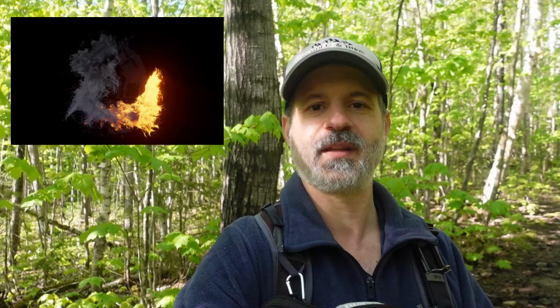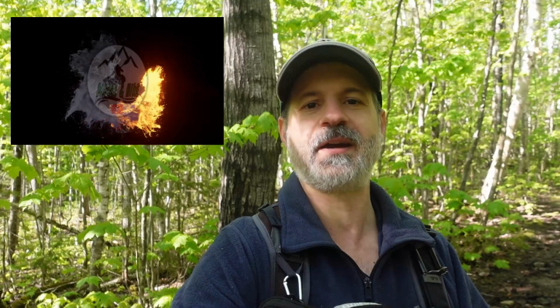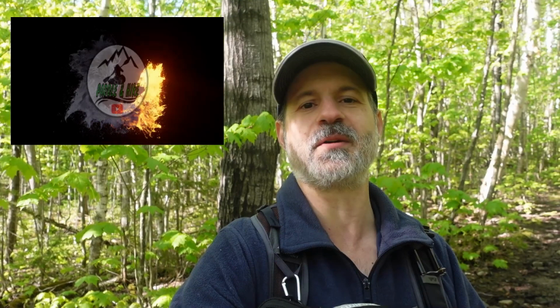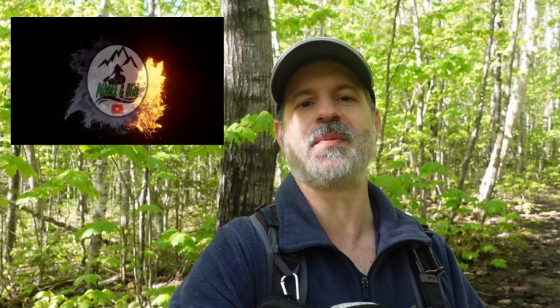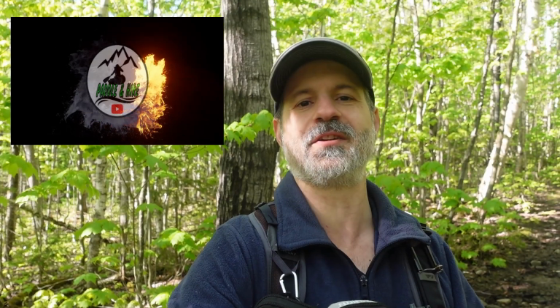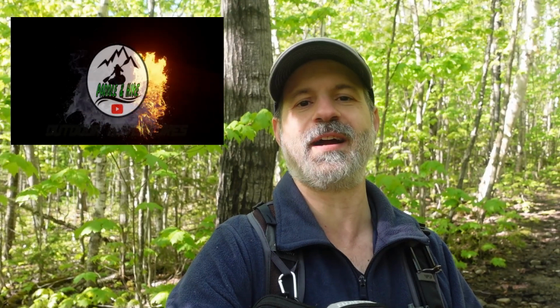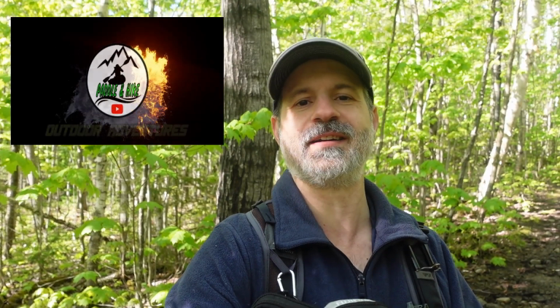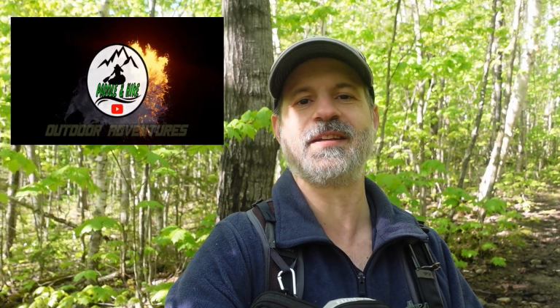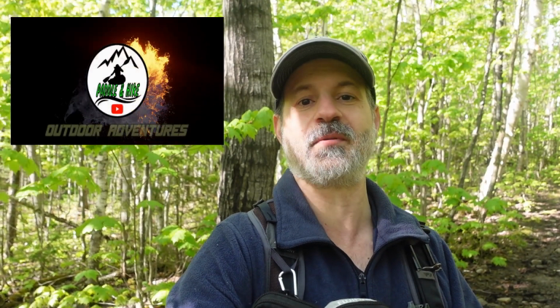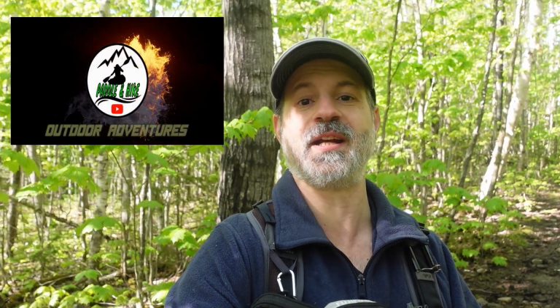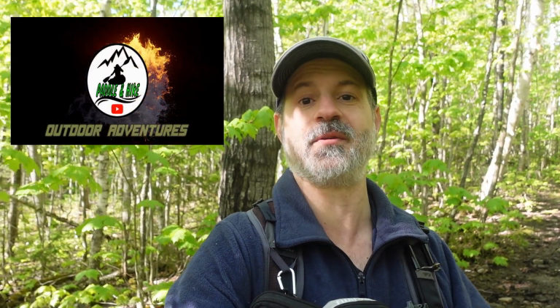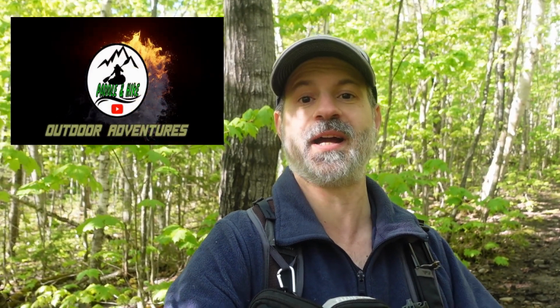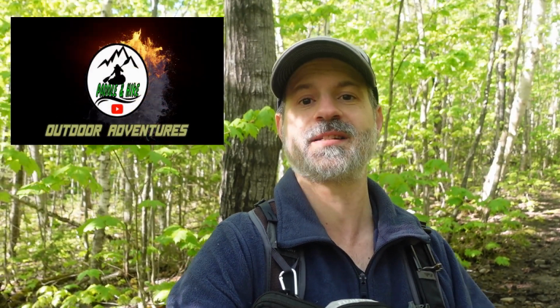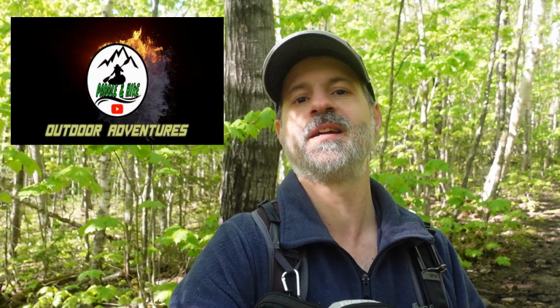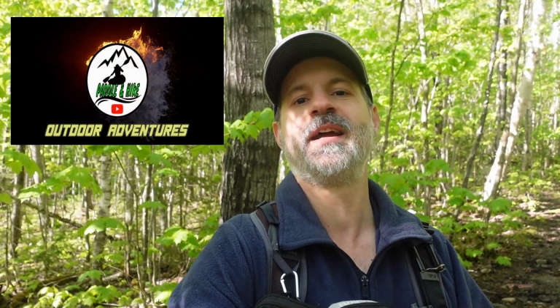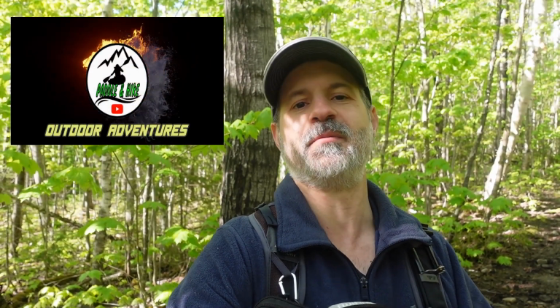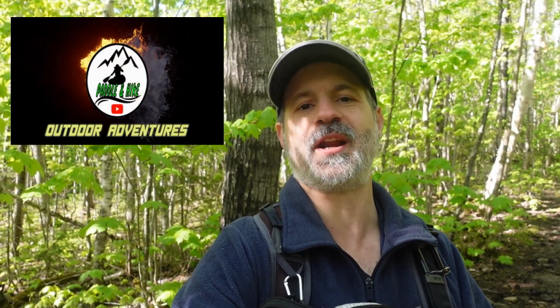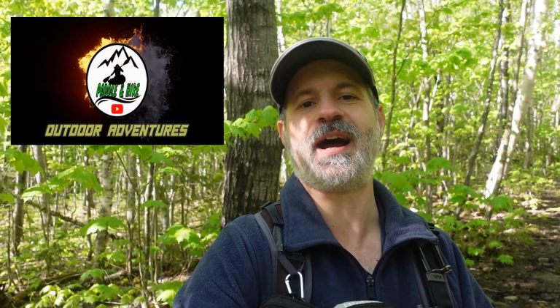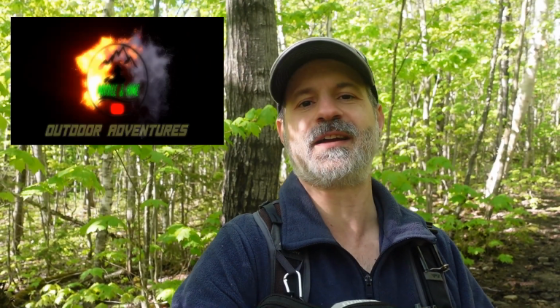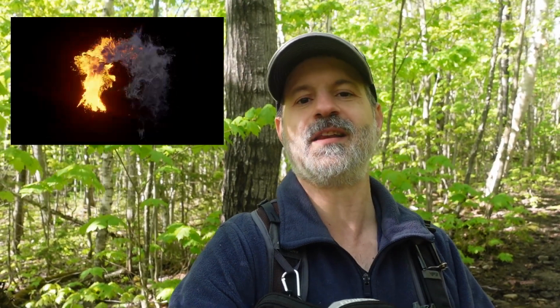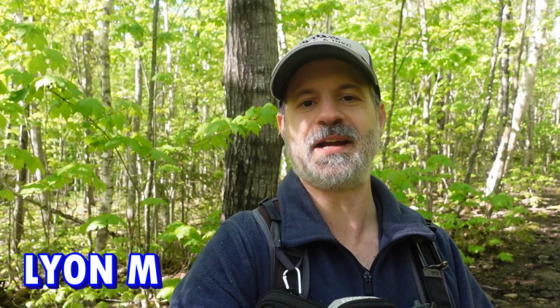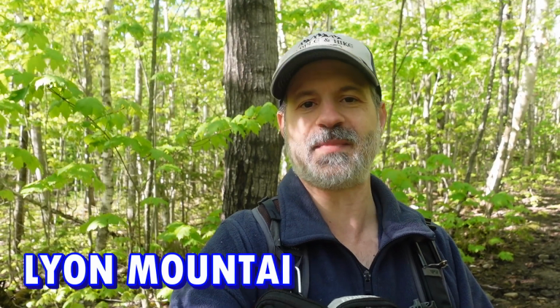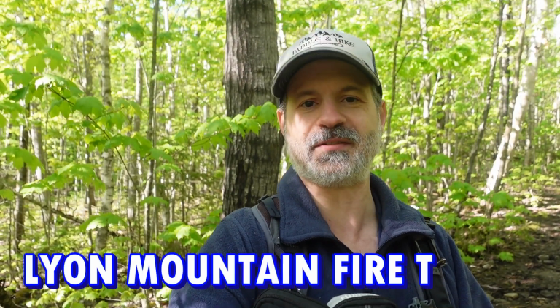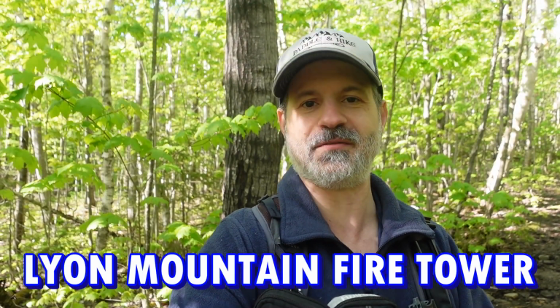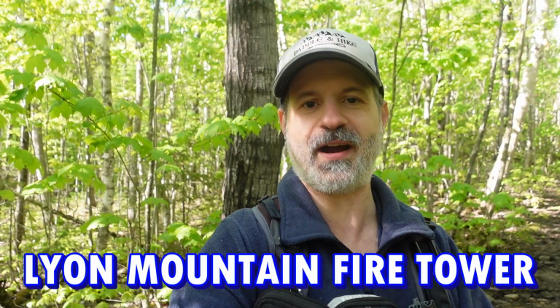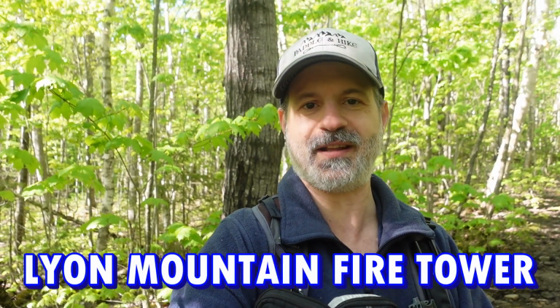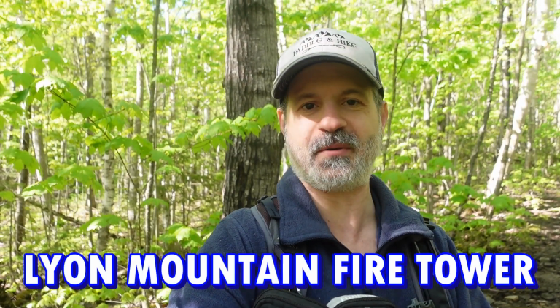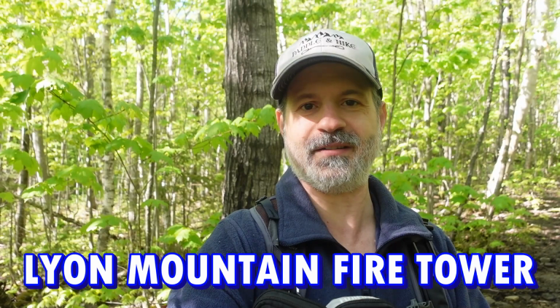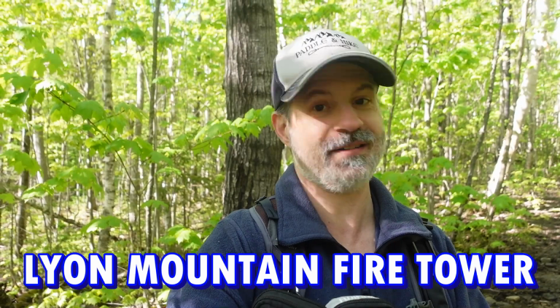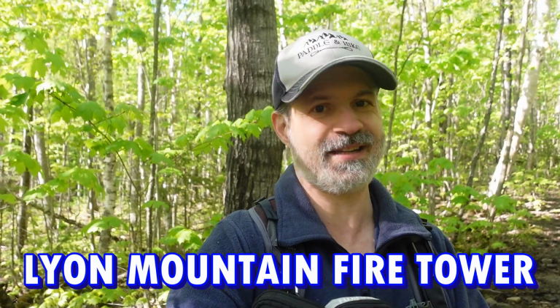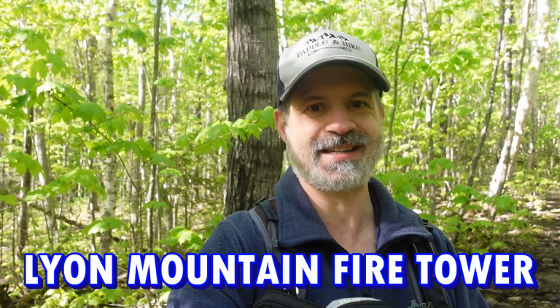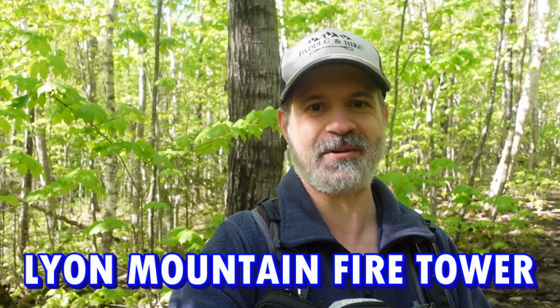Hey, welcome to Paddle and Hike. Today we're in the Adirondacks, and we're going to hike Lions Mountain Fire Tower. Let's go.